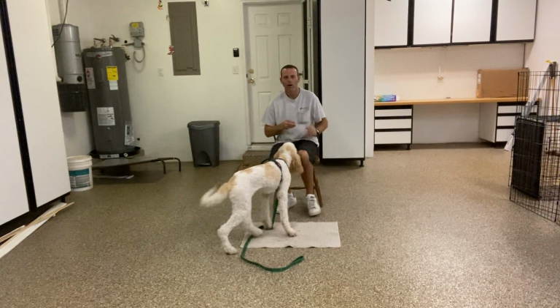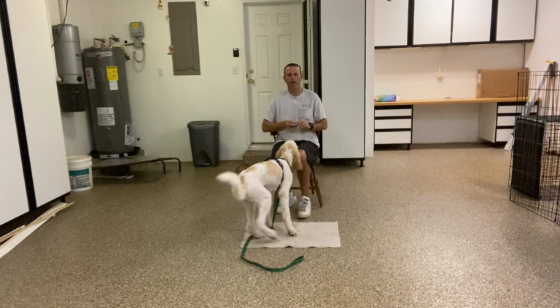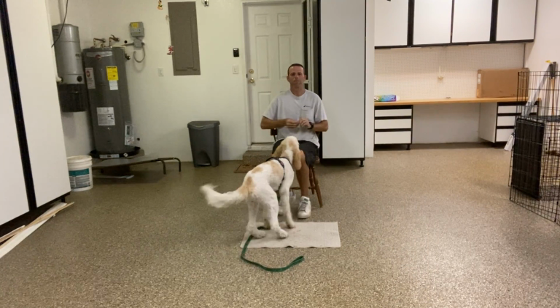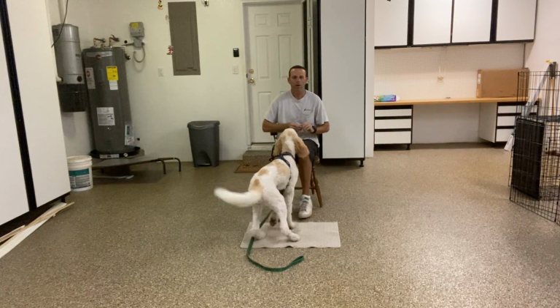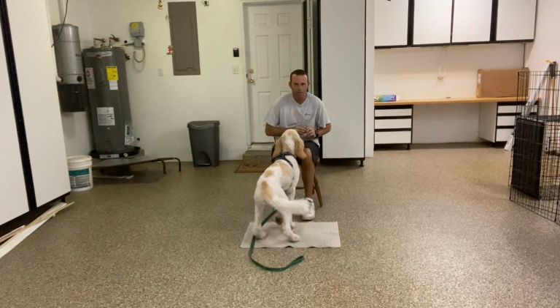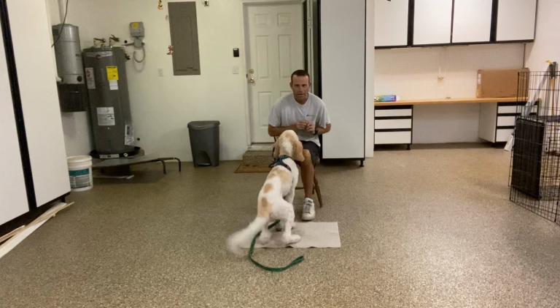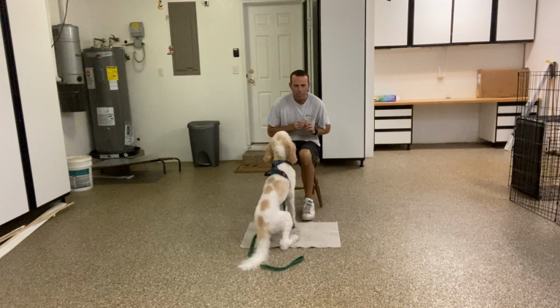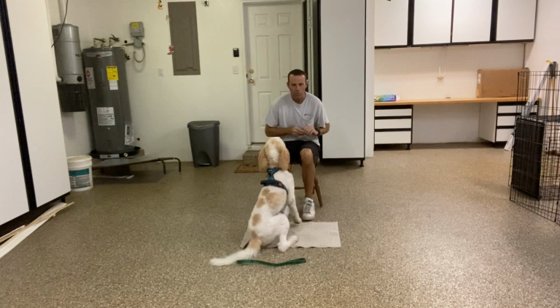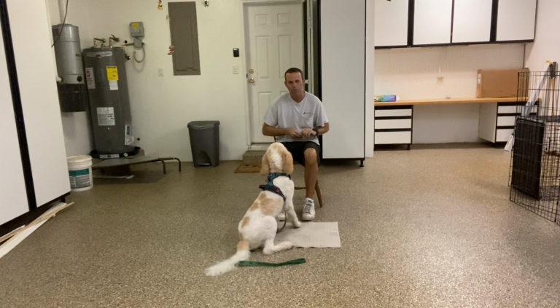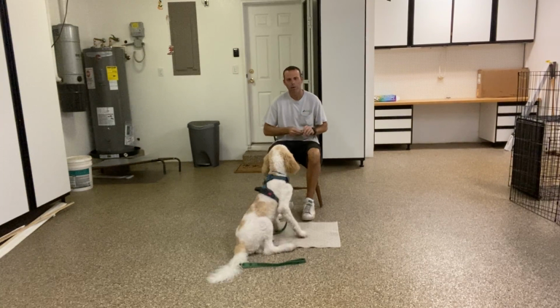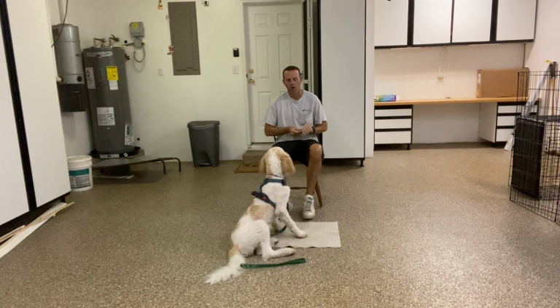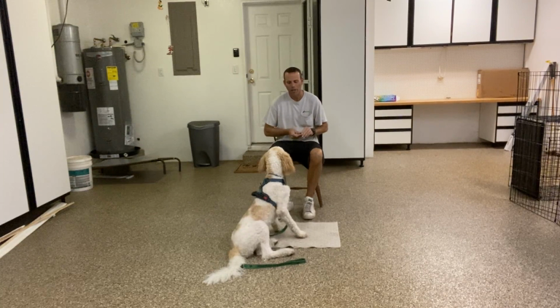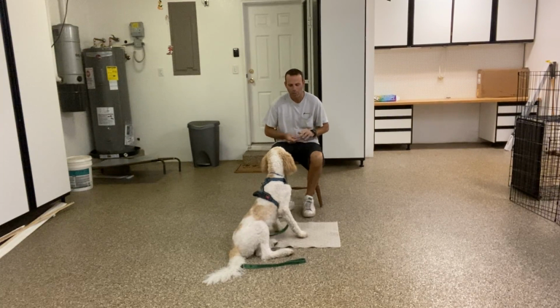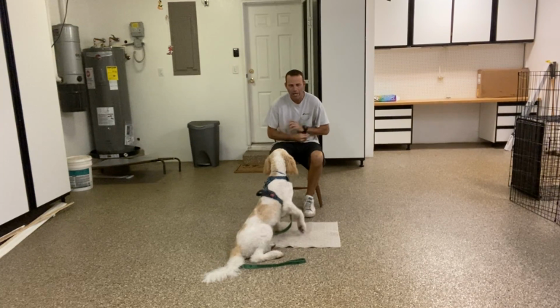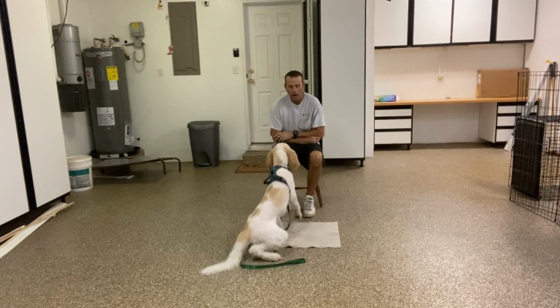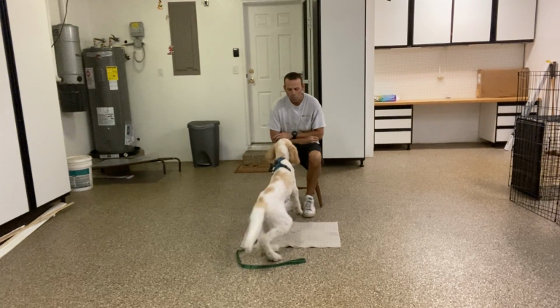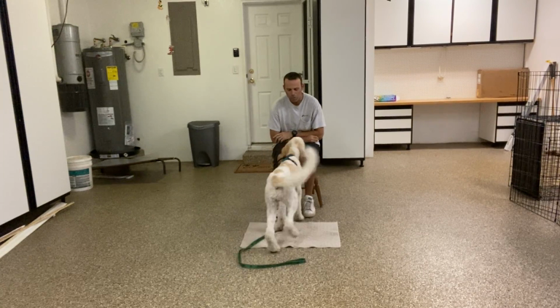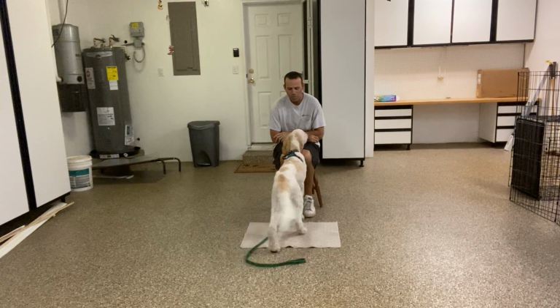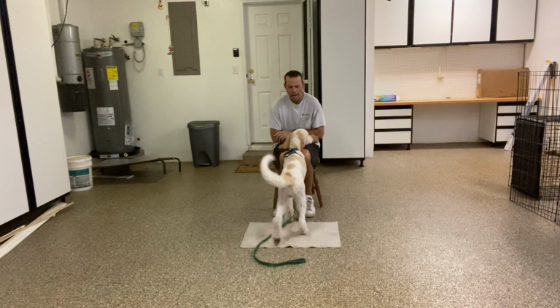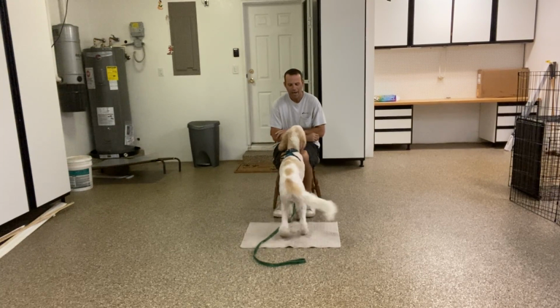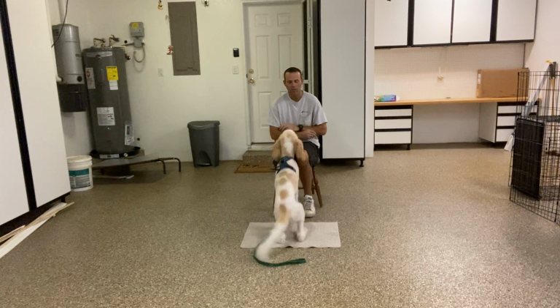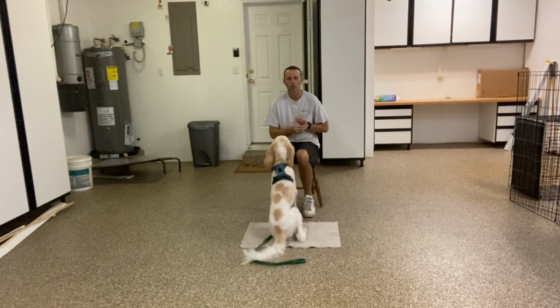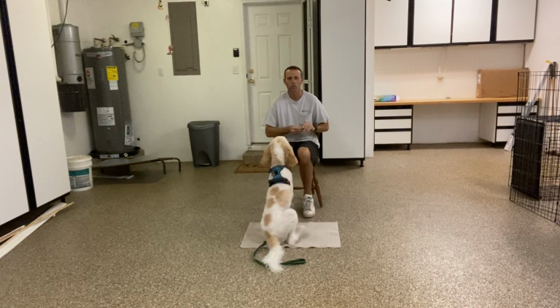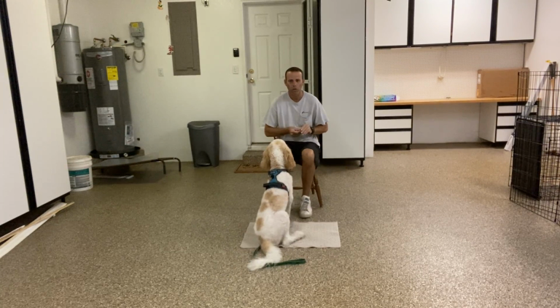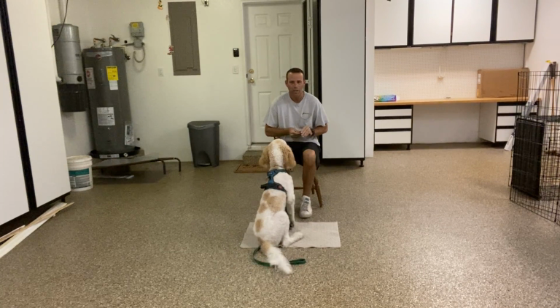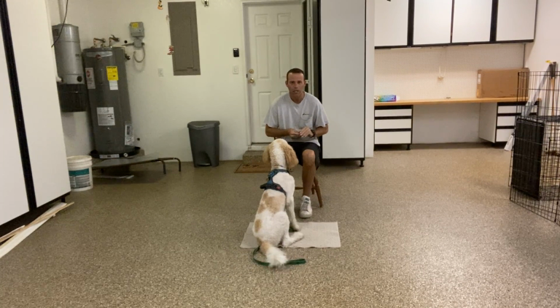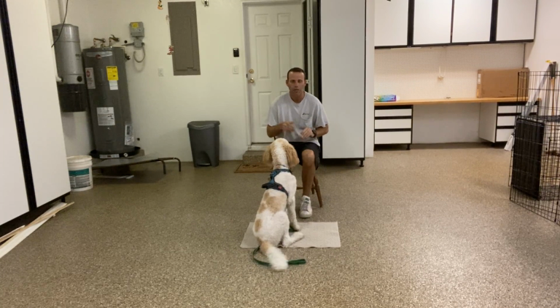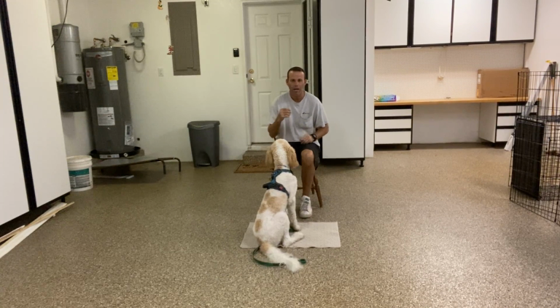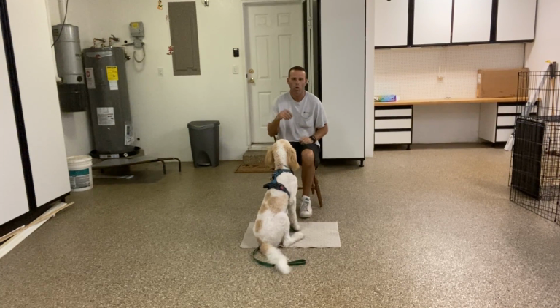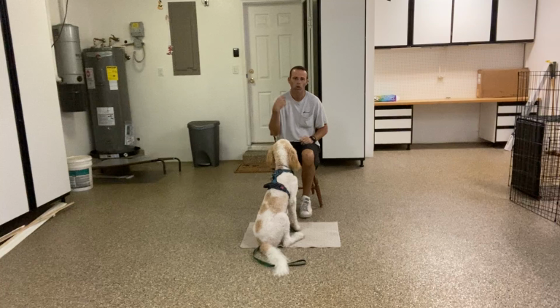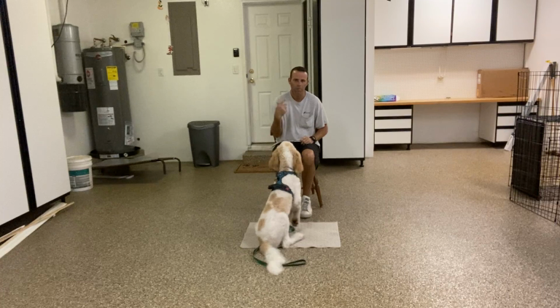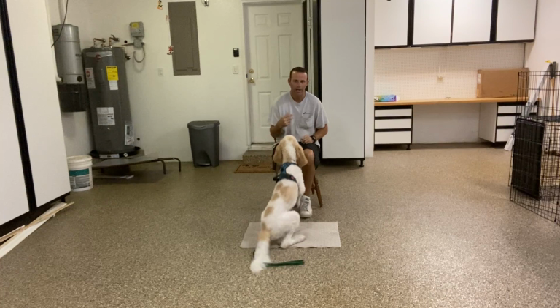My name is Ben, I'm with West Bum Dog, and right now I'm working with Max on starting the command called Go to Bed.